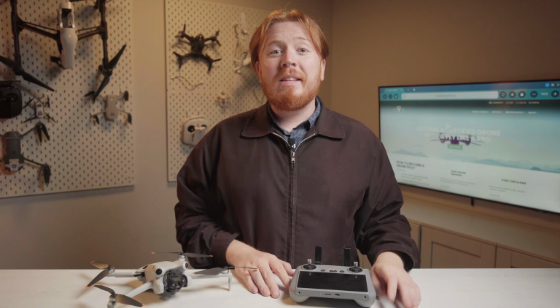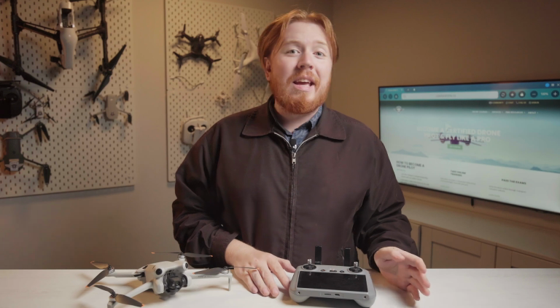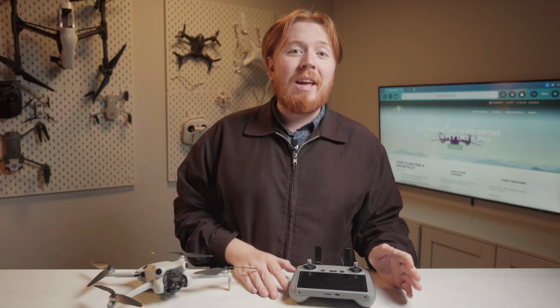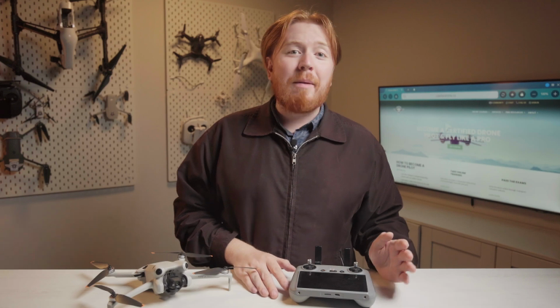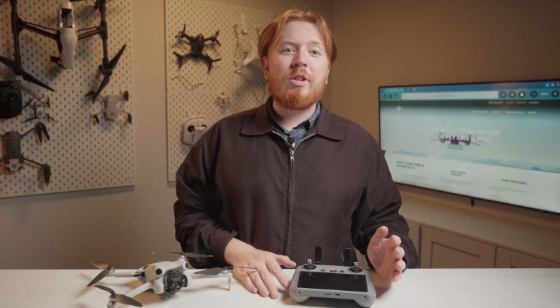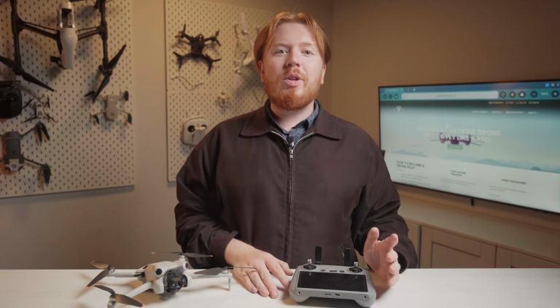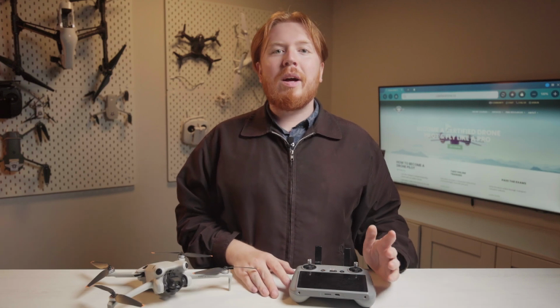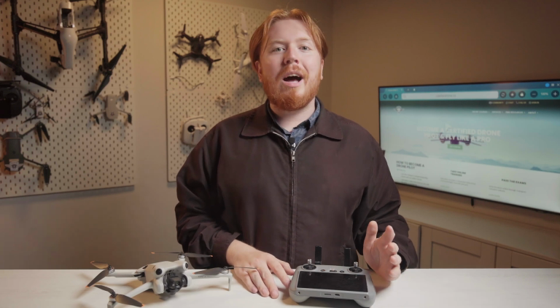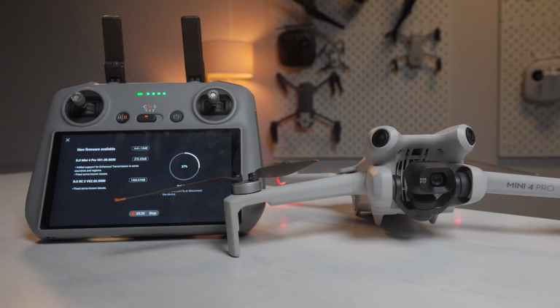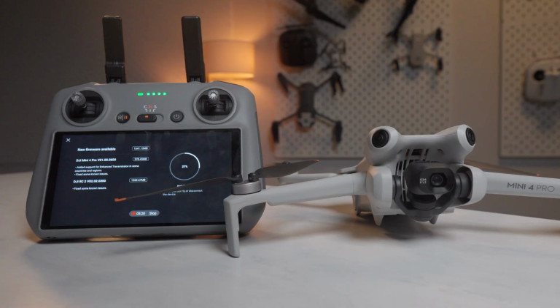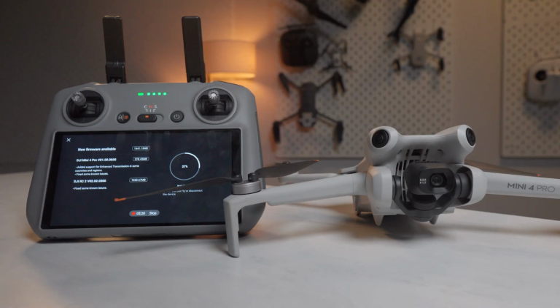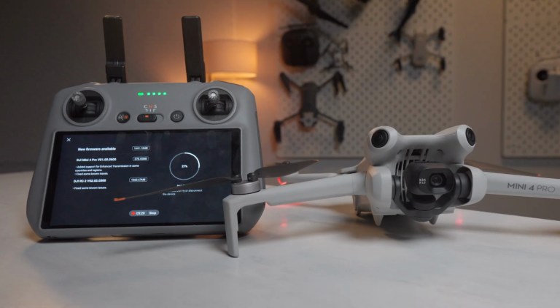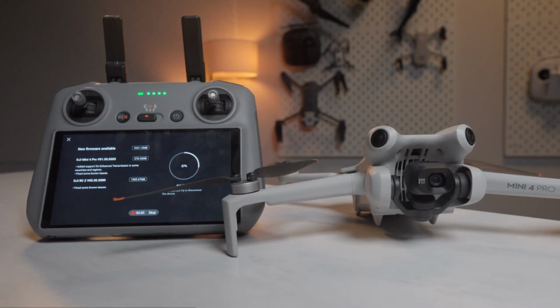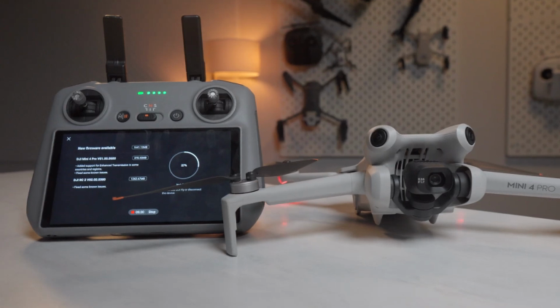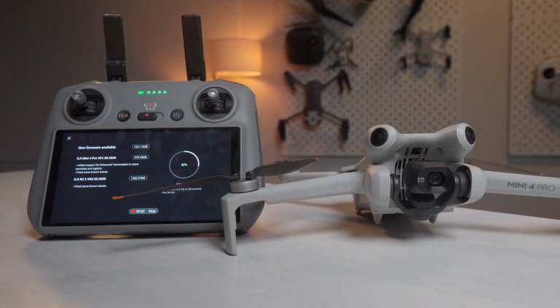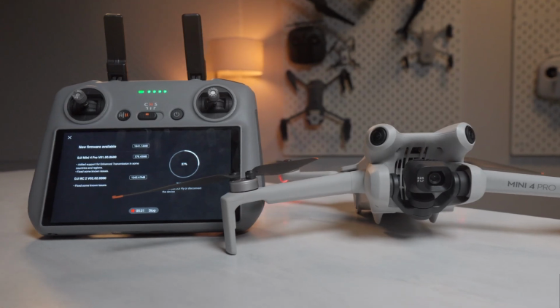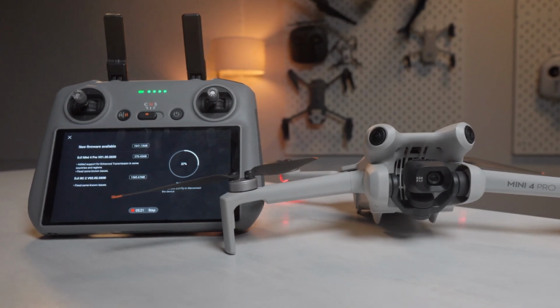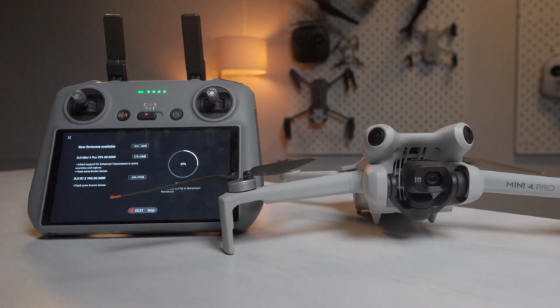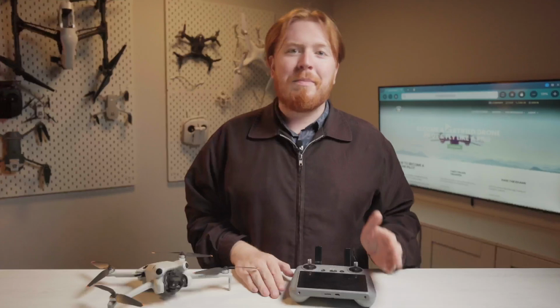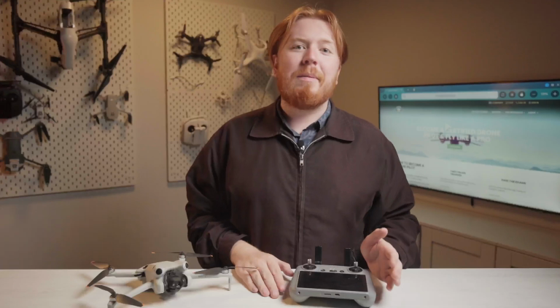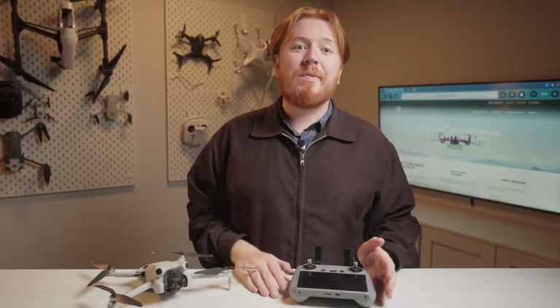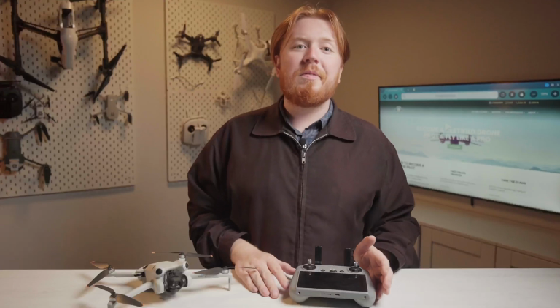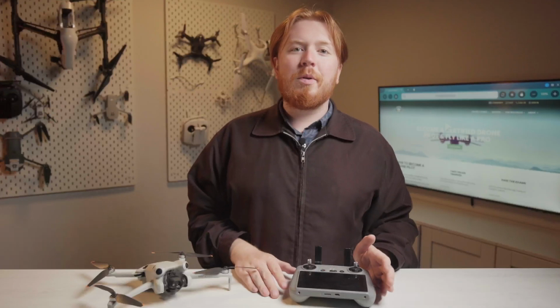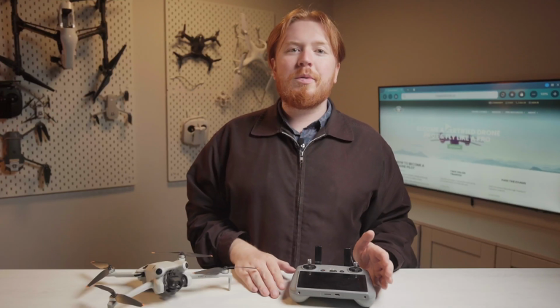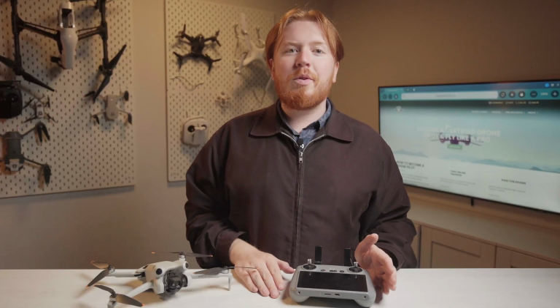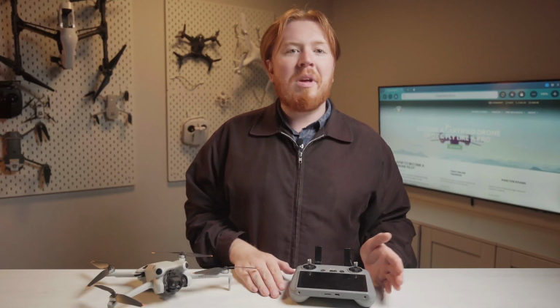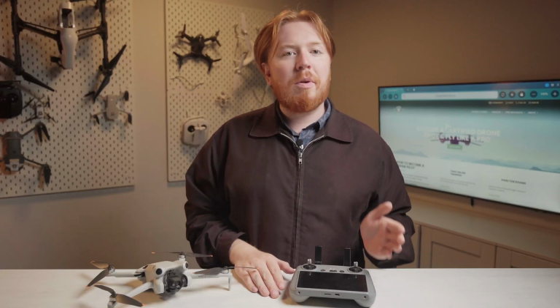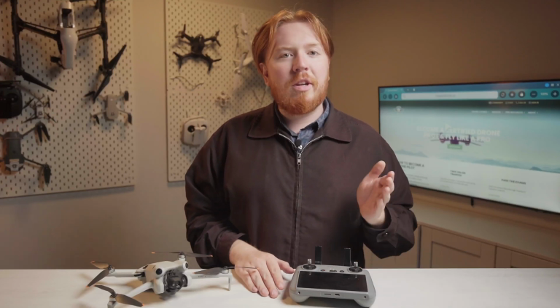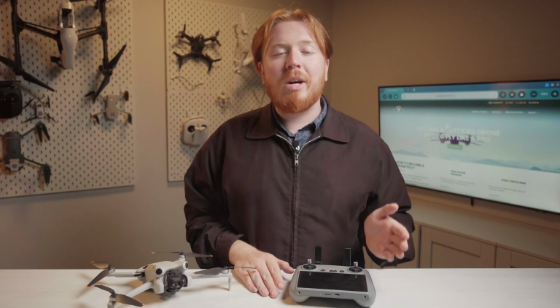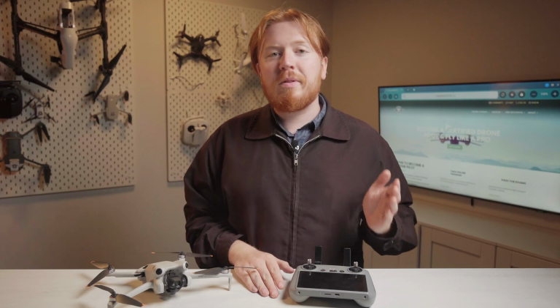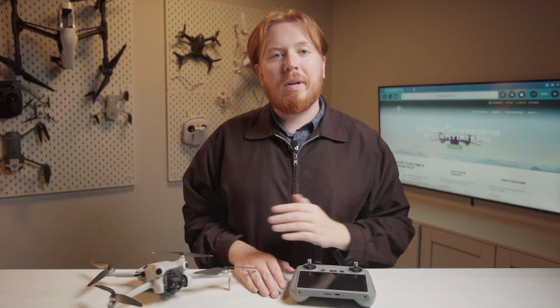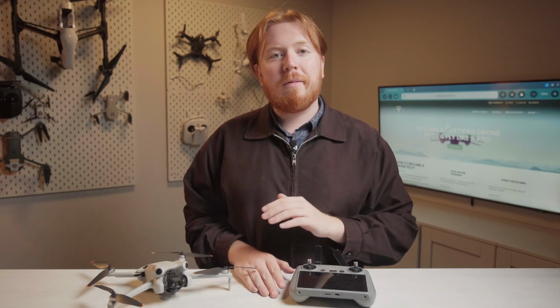Today, I'm going to show you how to update the firmware on your DJI drone. My name is Finn from Coastal Drone, and we're going to jump straight in.